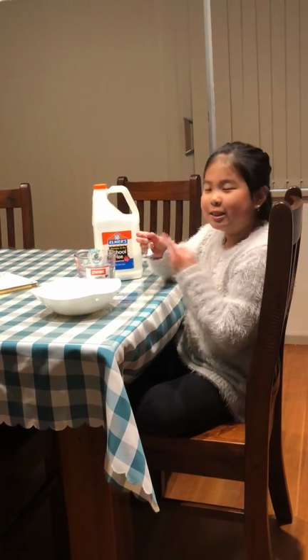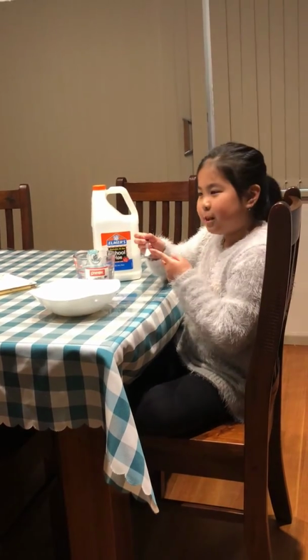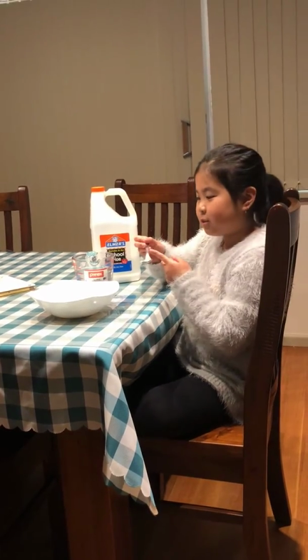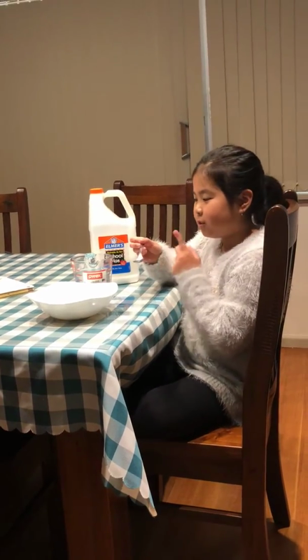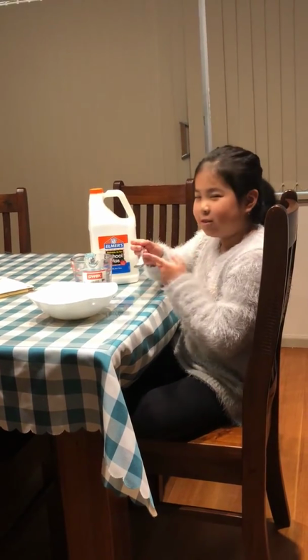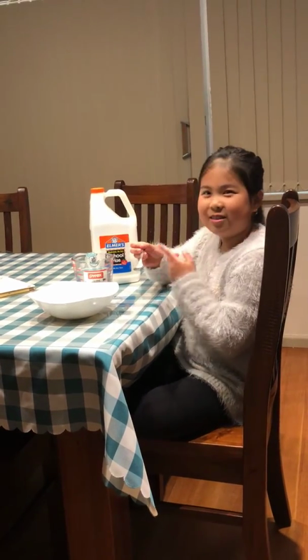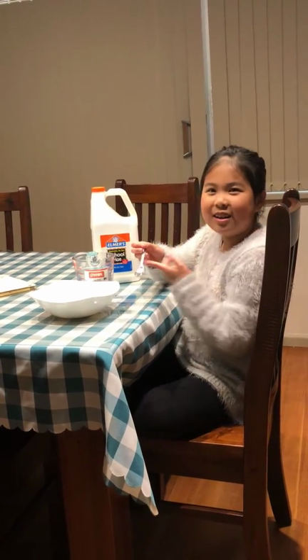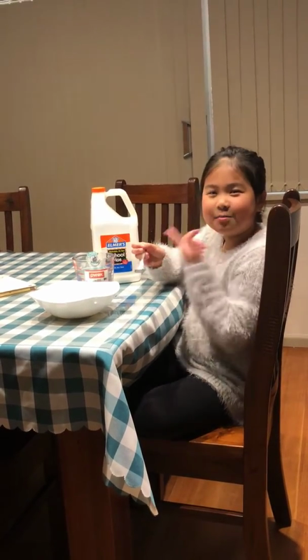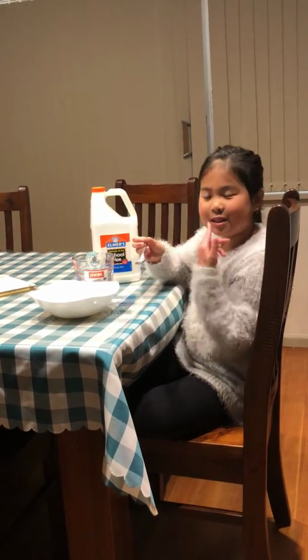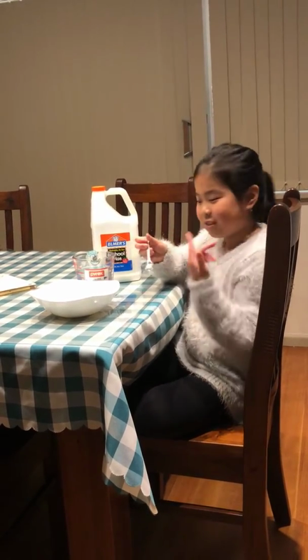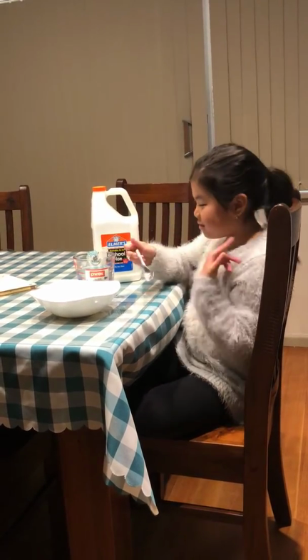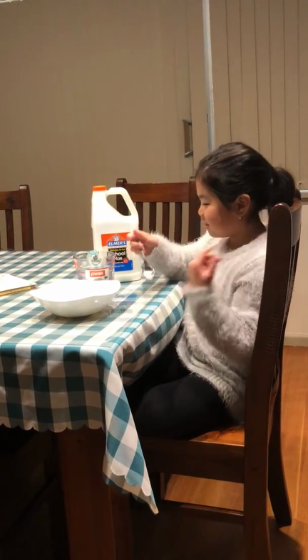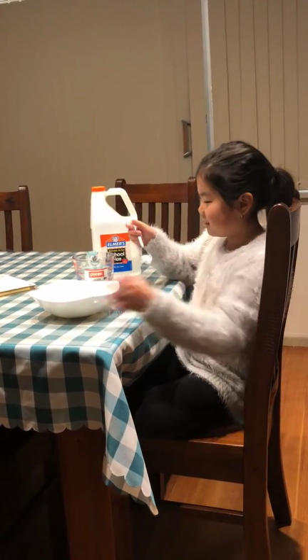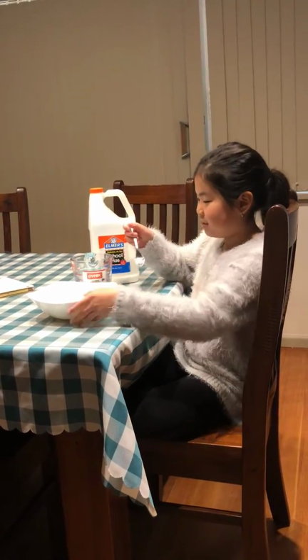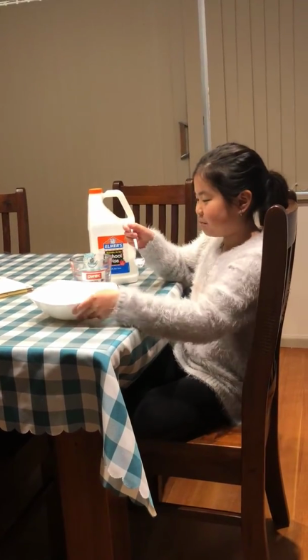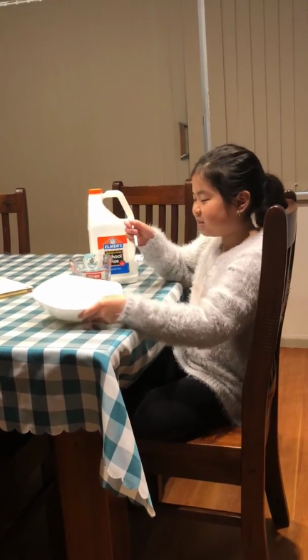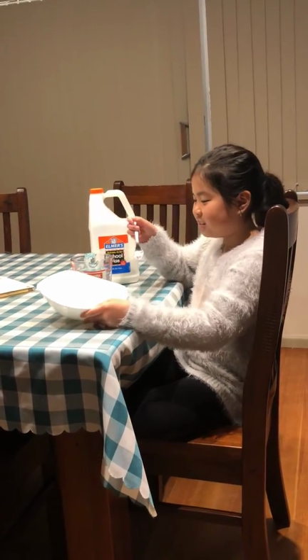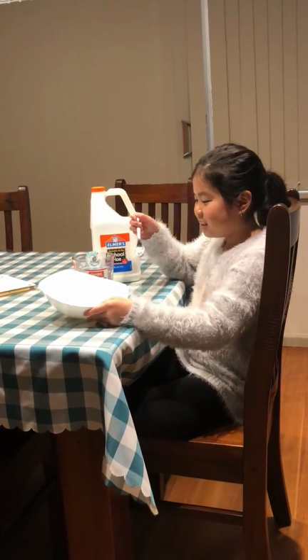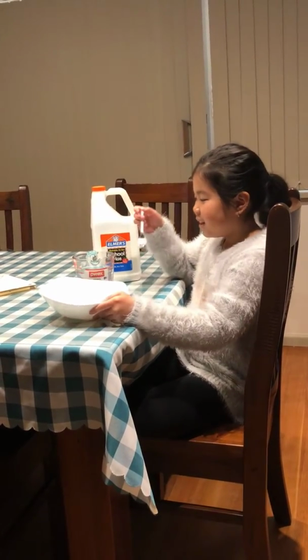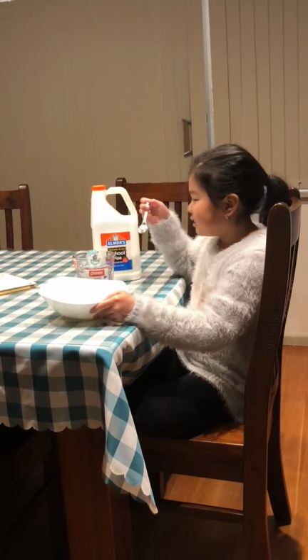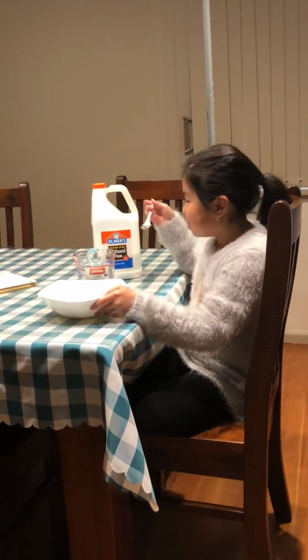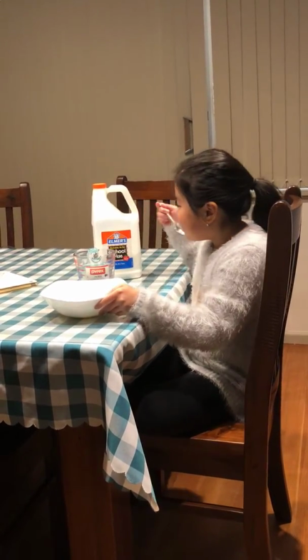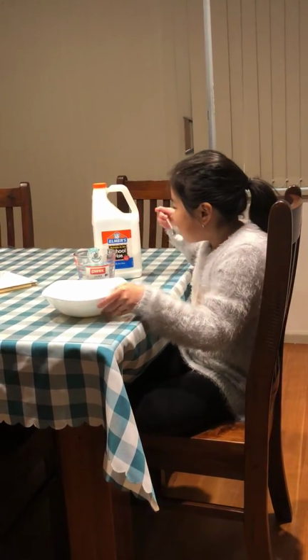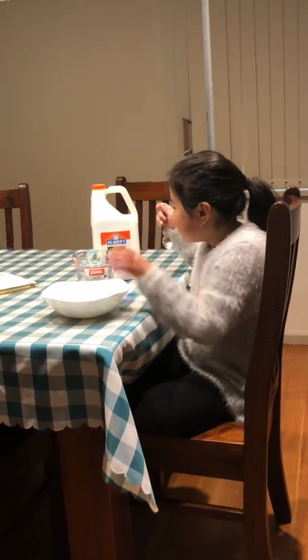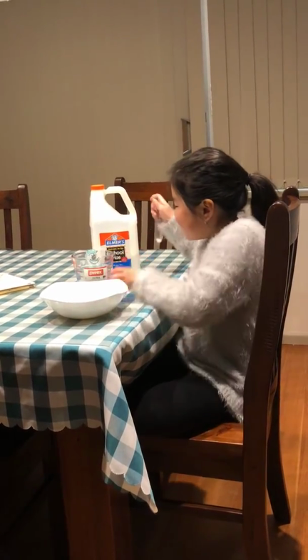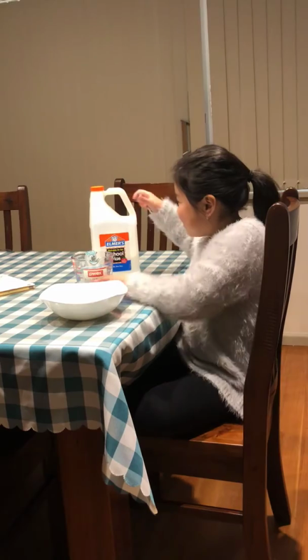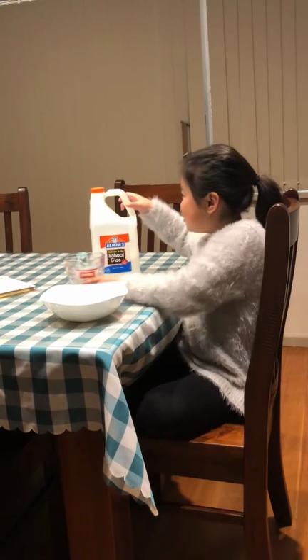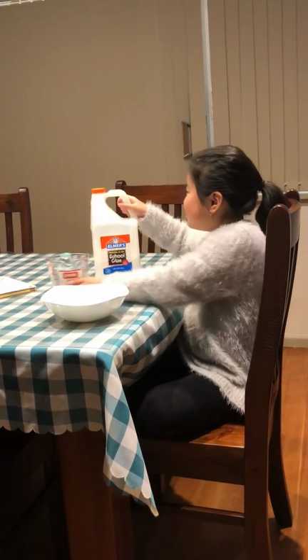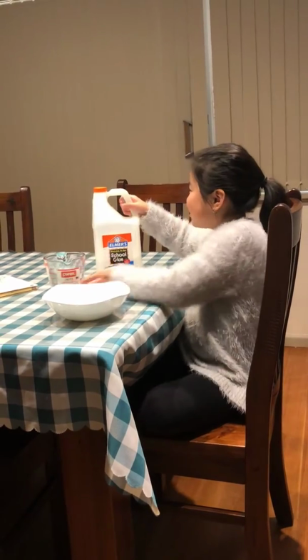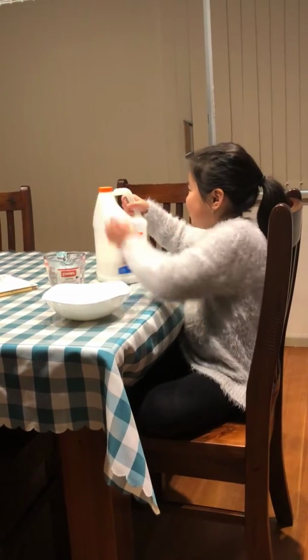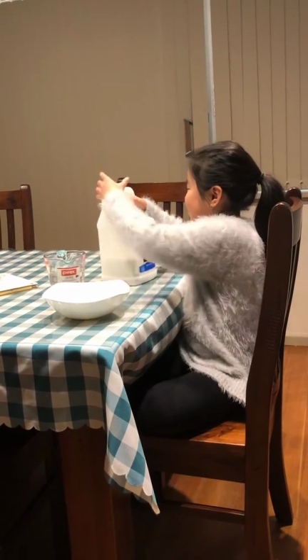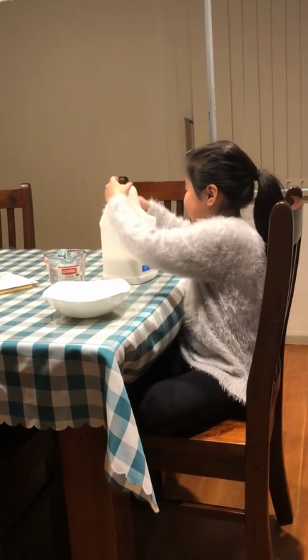The utensils will be a spoon, a spatula, or any mixing tool, and a bowl. So let's pour the glue in.